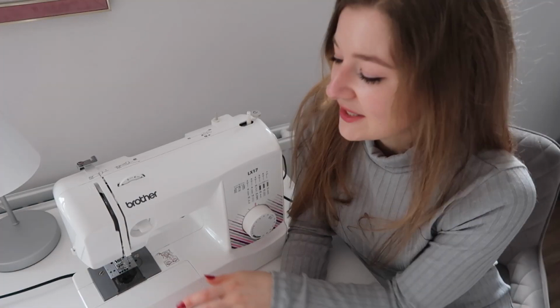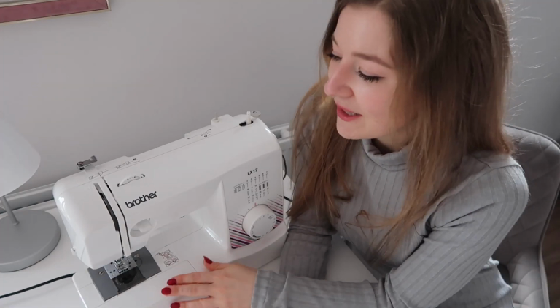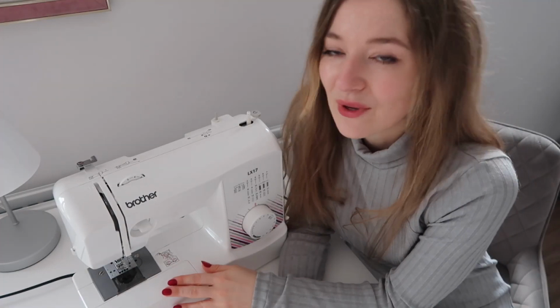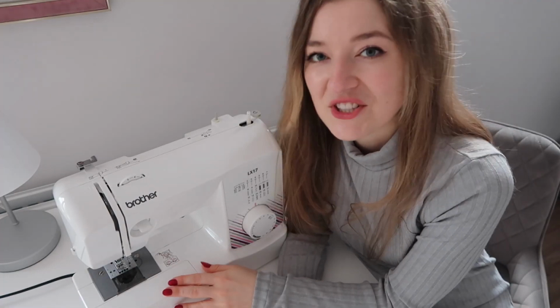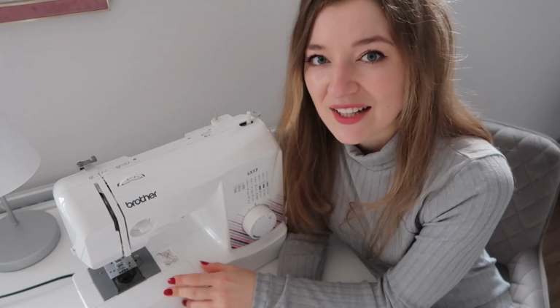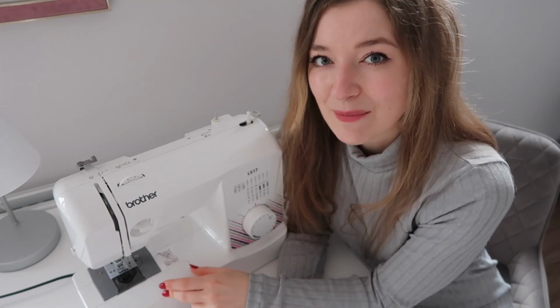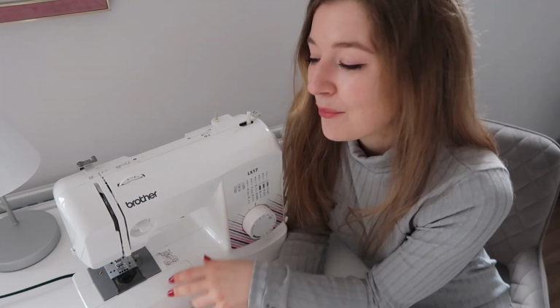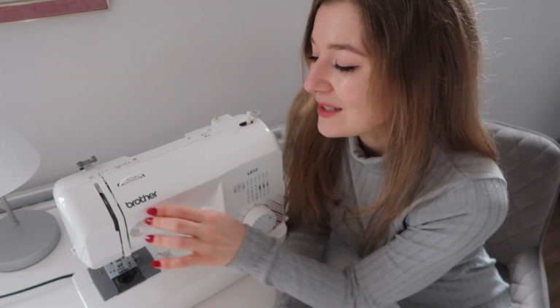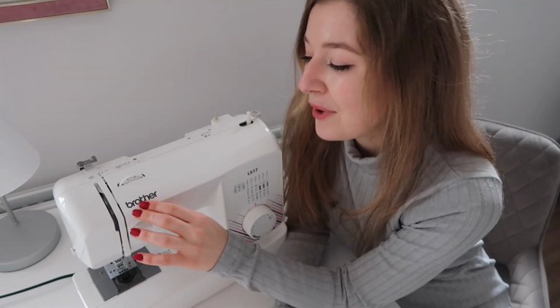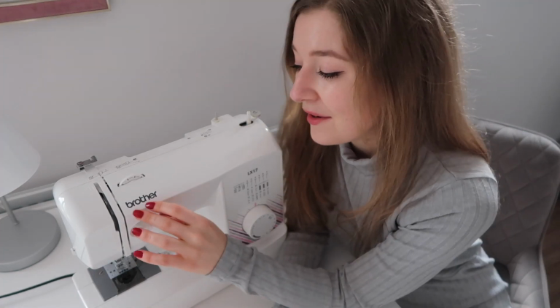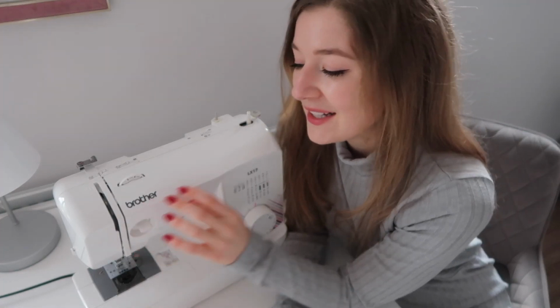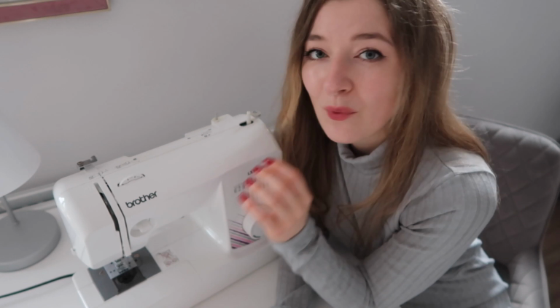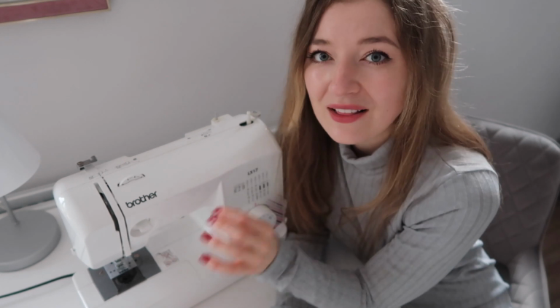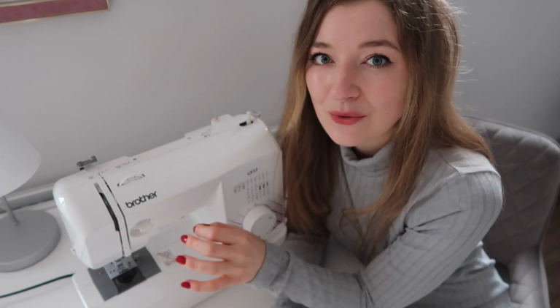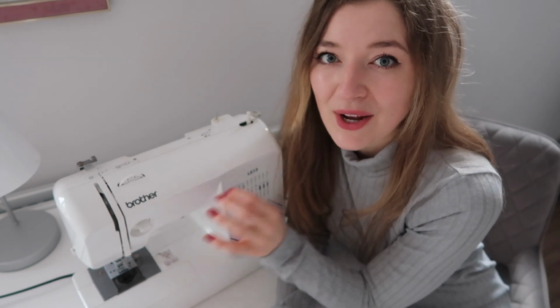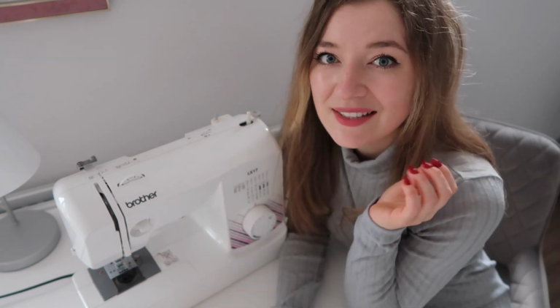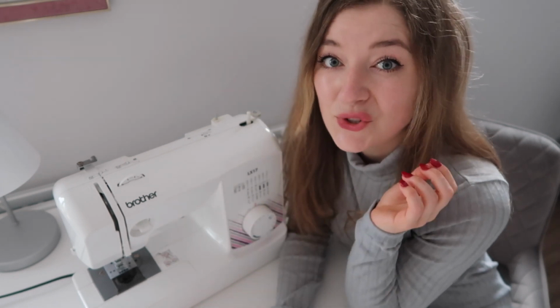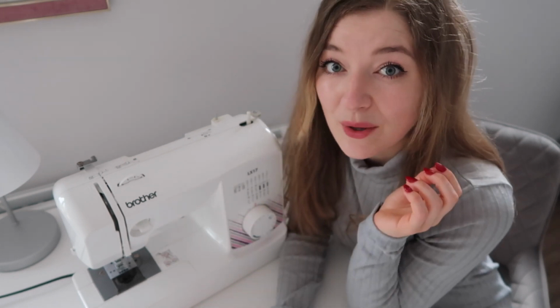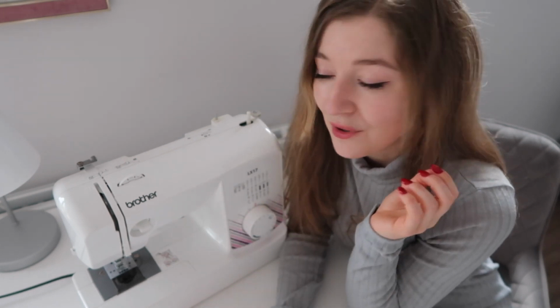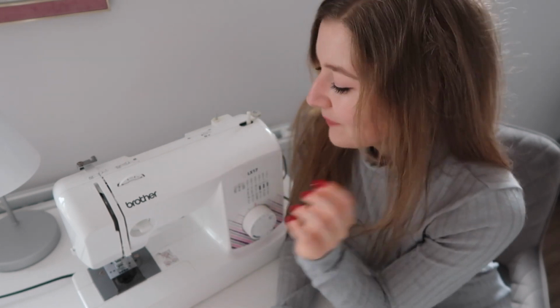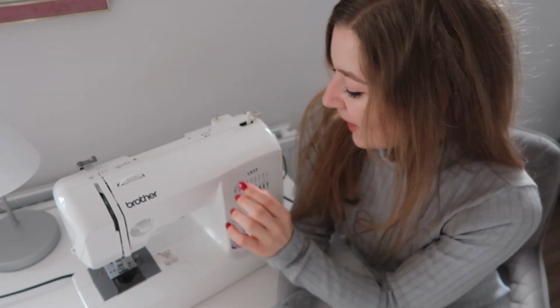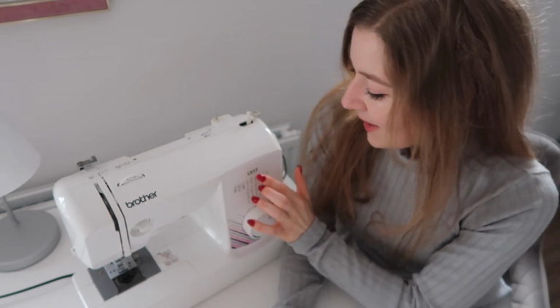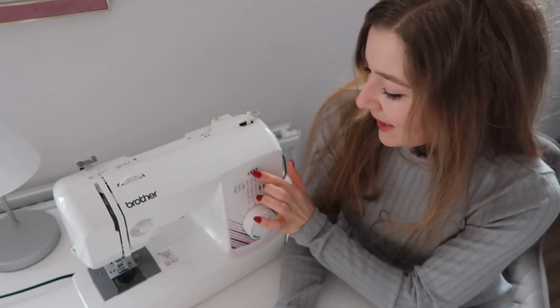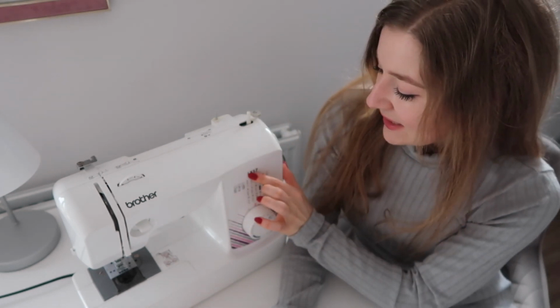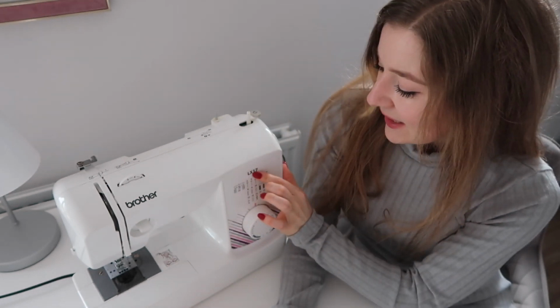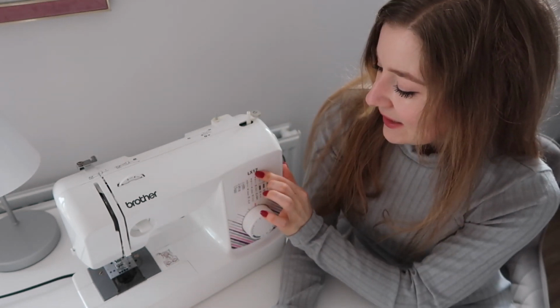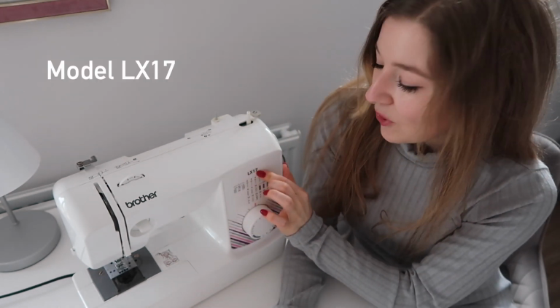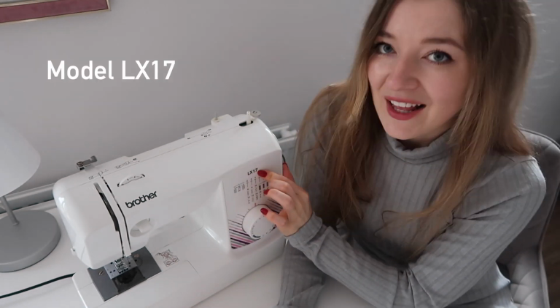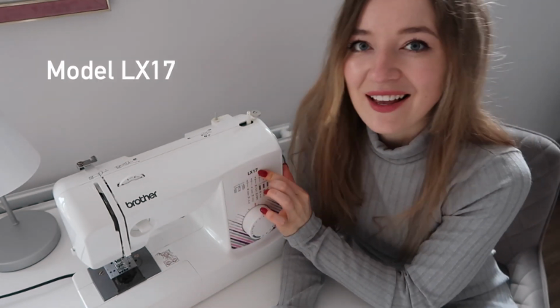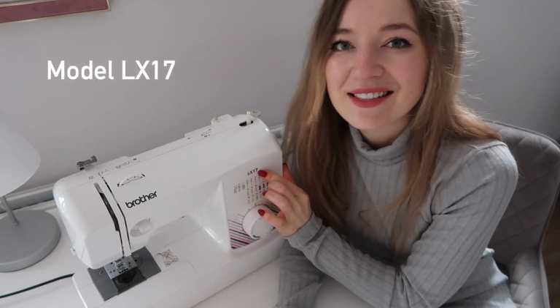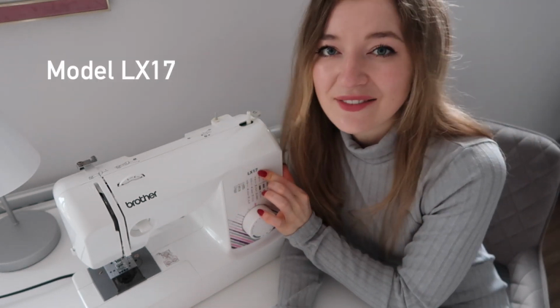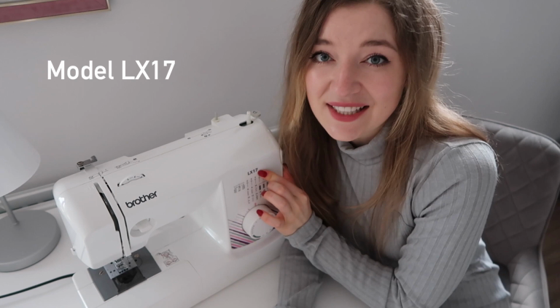So this is my sewing machine. It's by the brand Brother — a well-known brand in the sewing world. Mine is the model LX17.